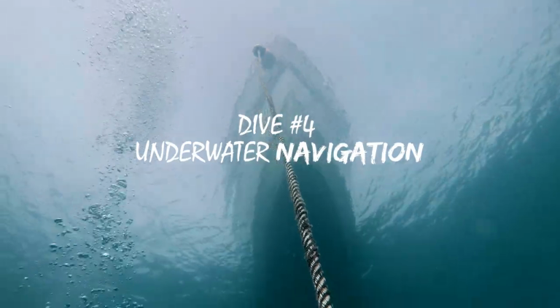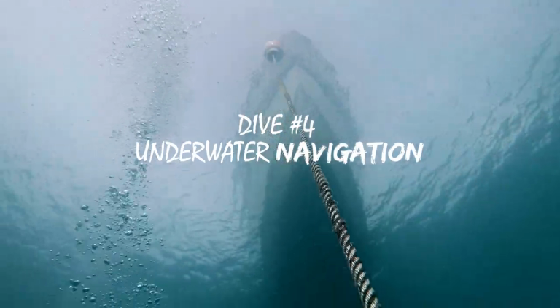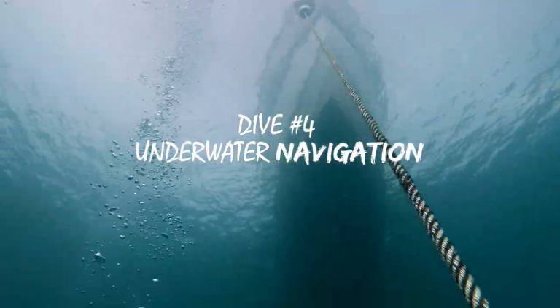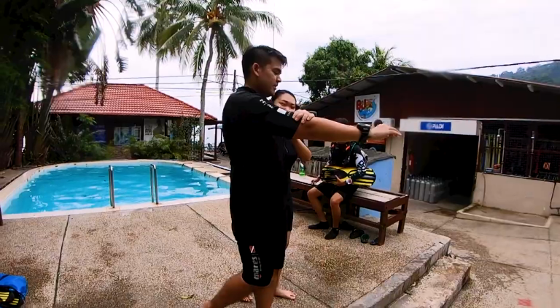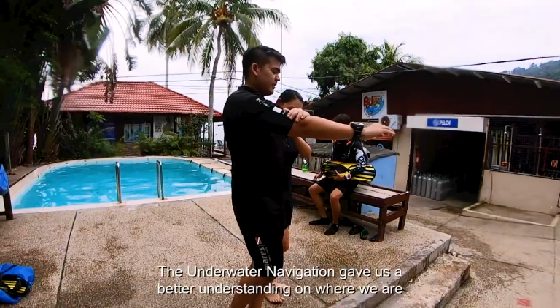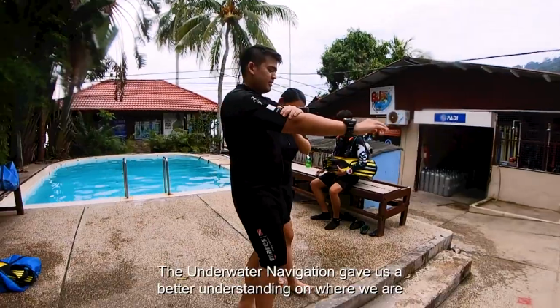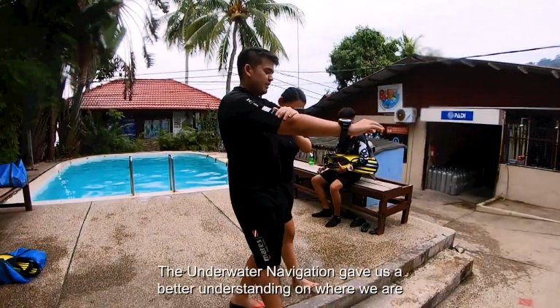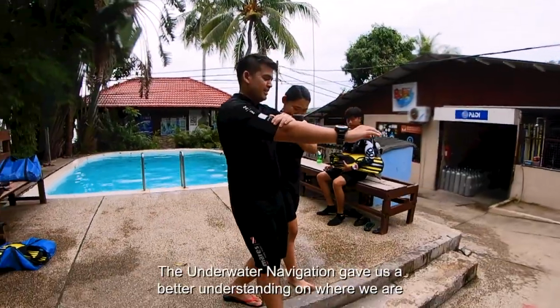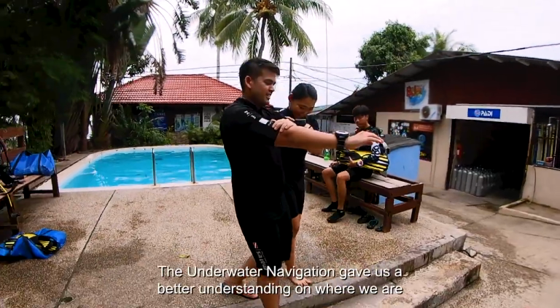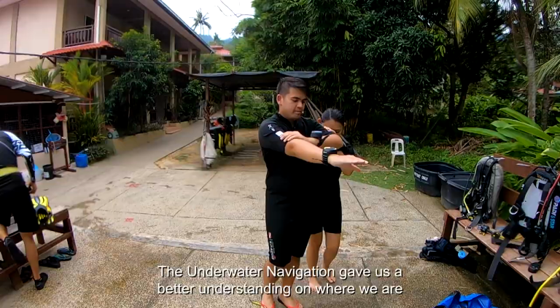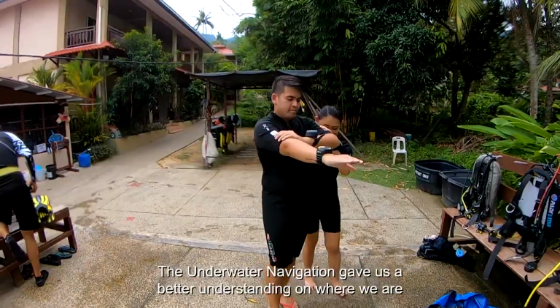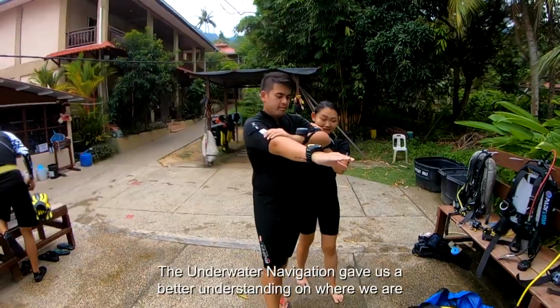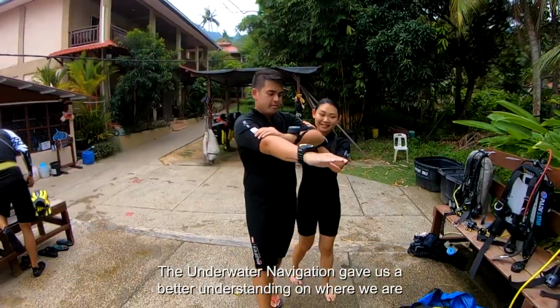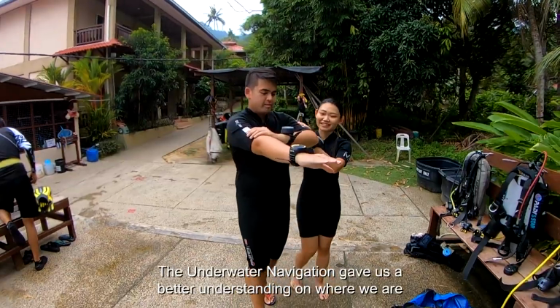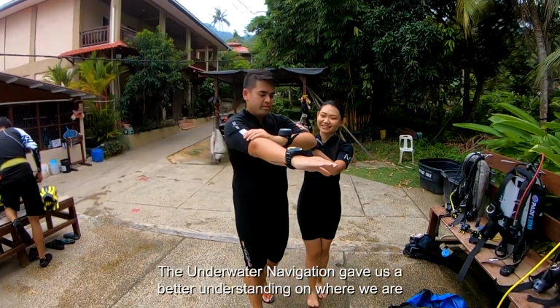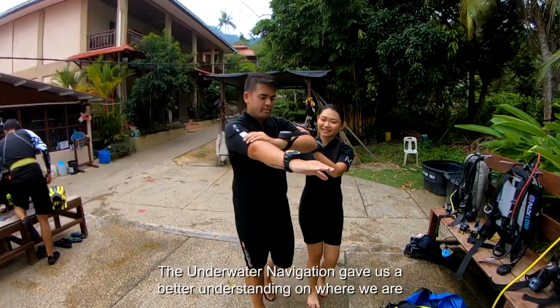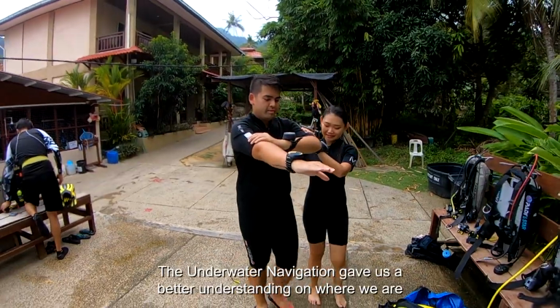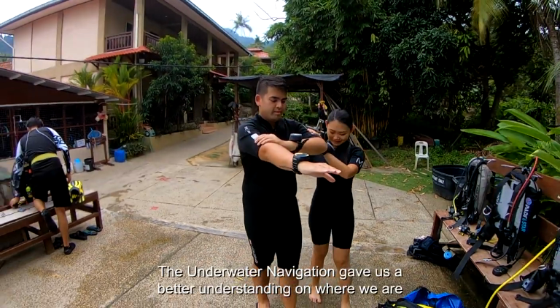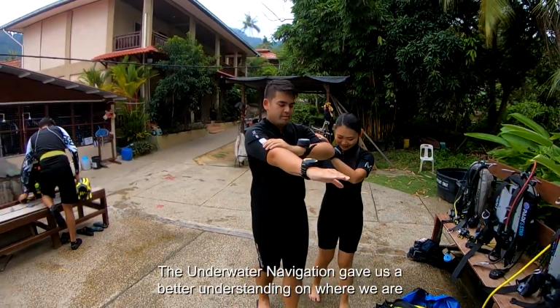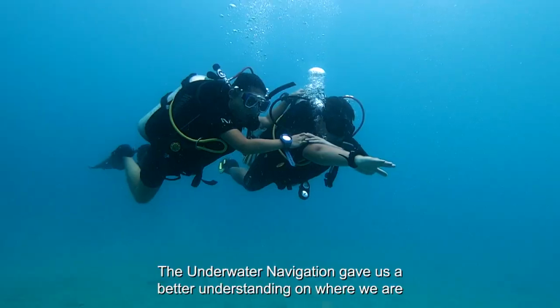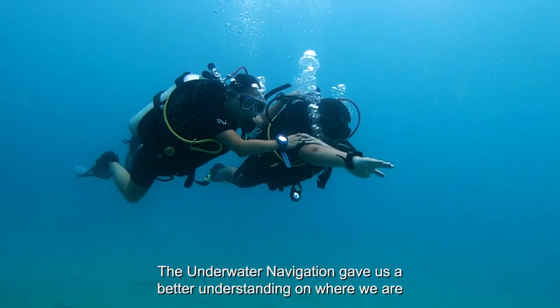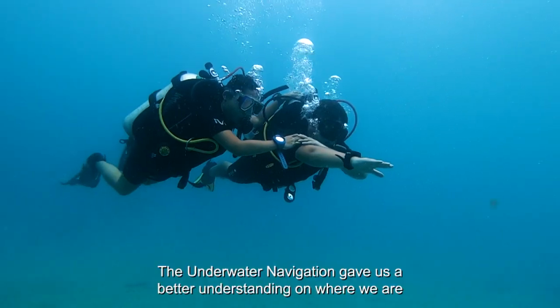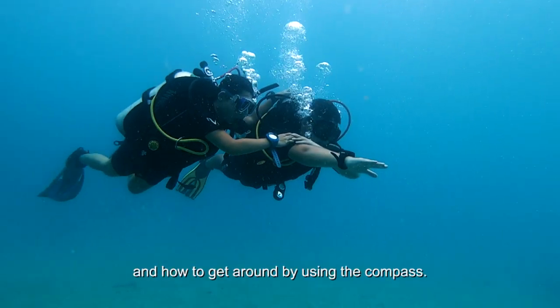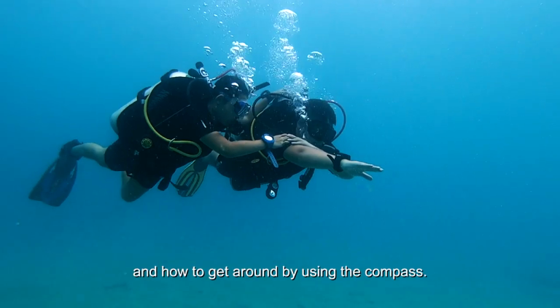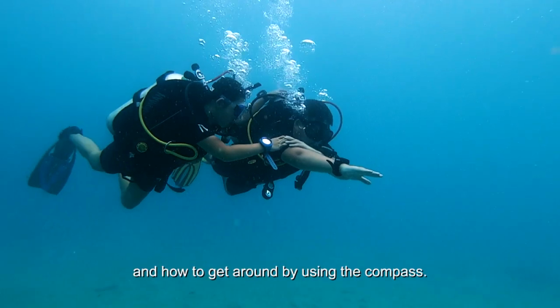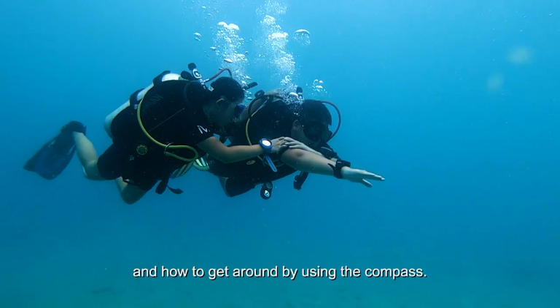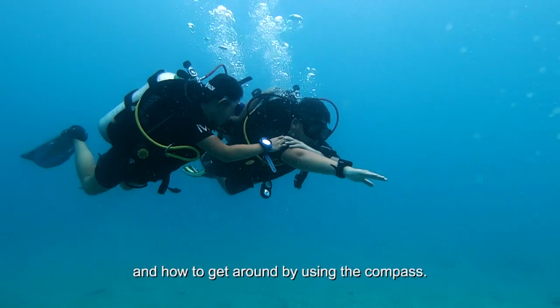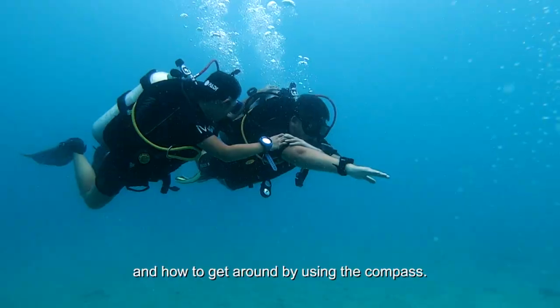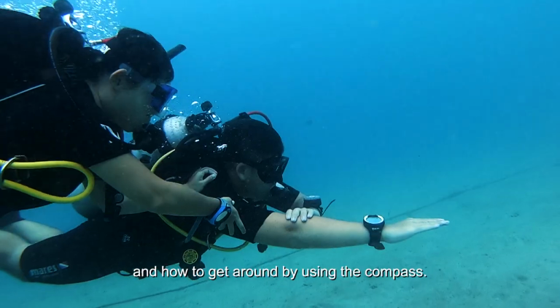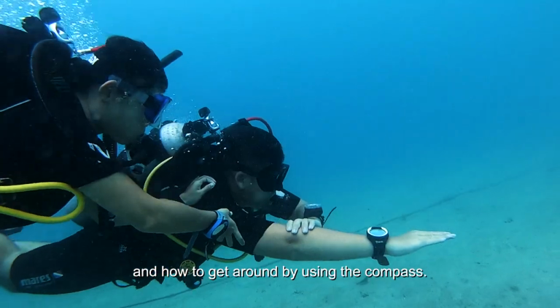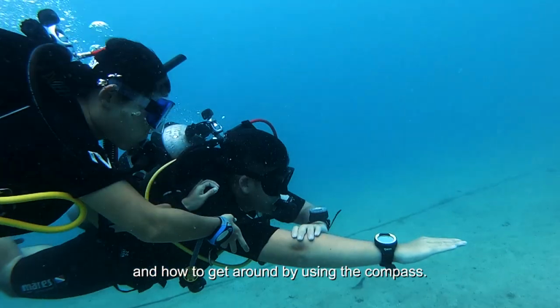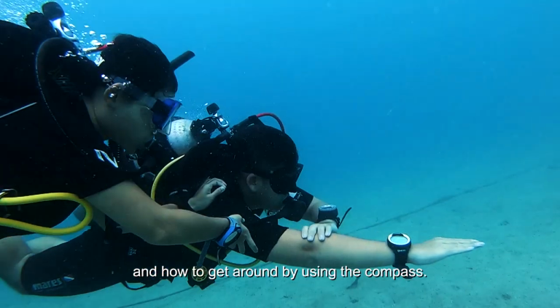The underwater navigation gives us a better understanding on where we are and how to get around by using the compass.